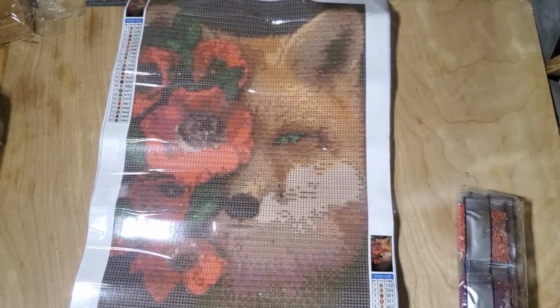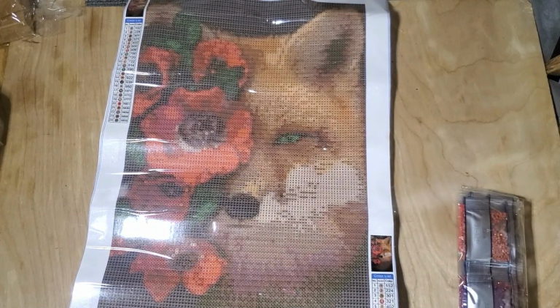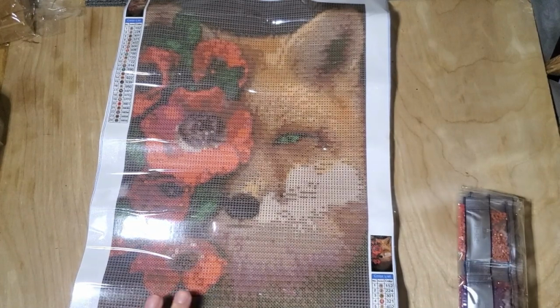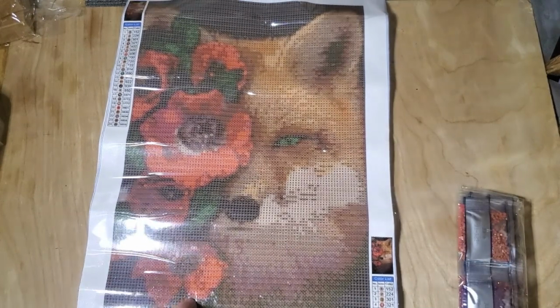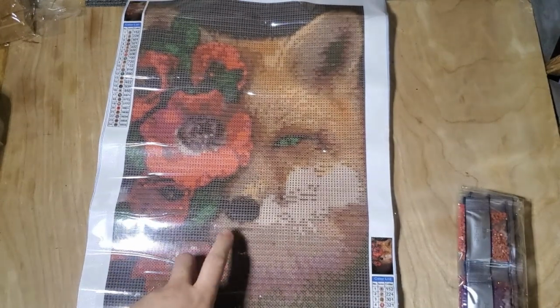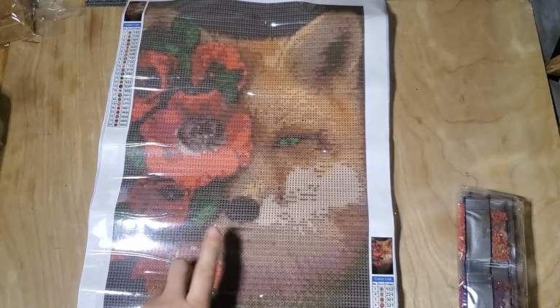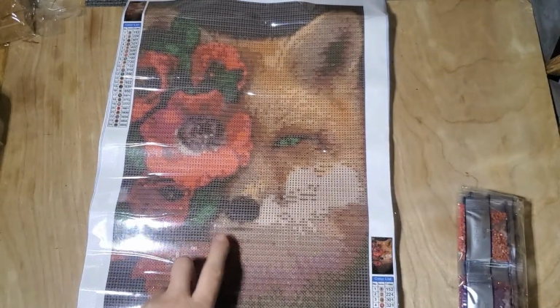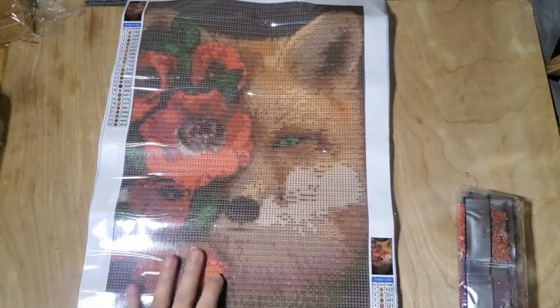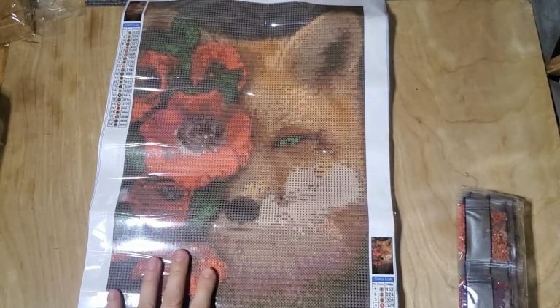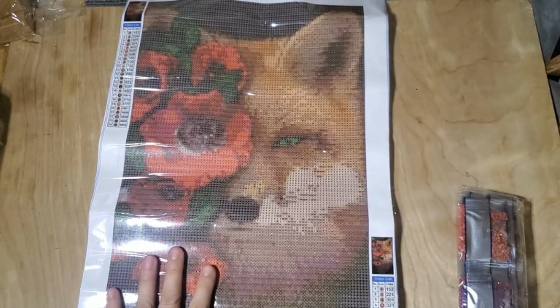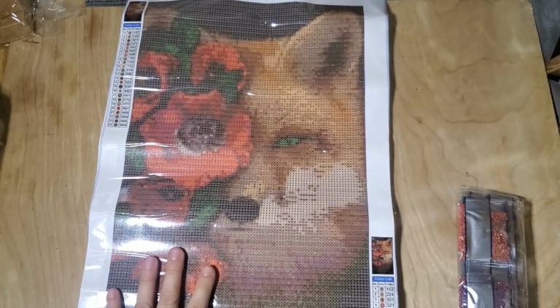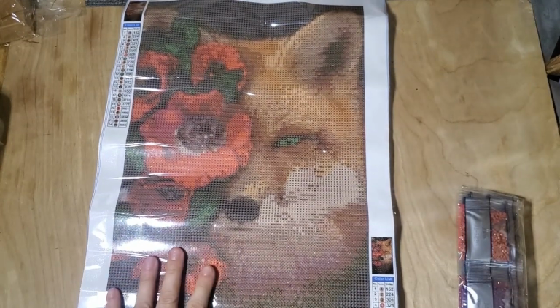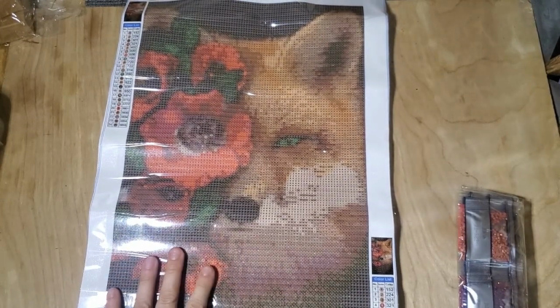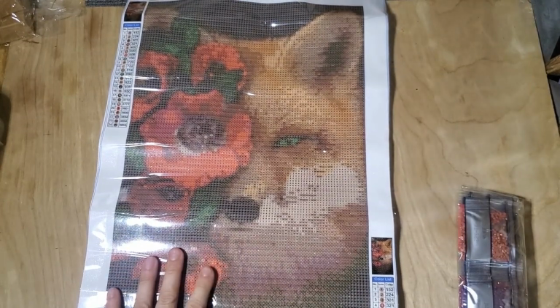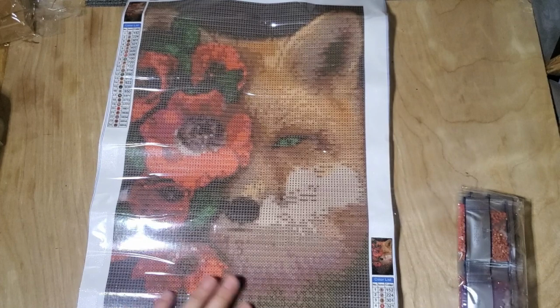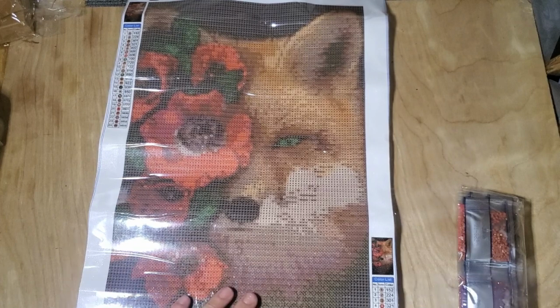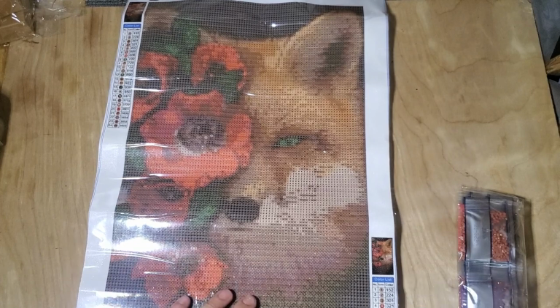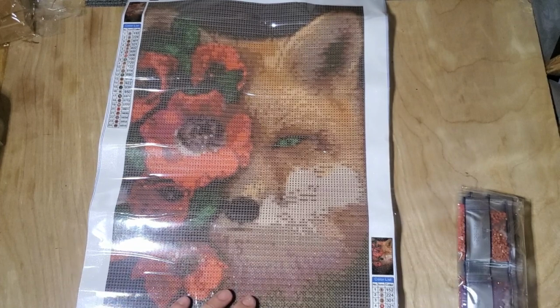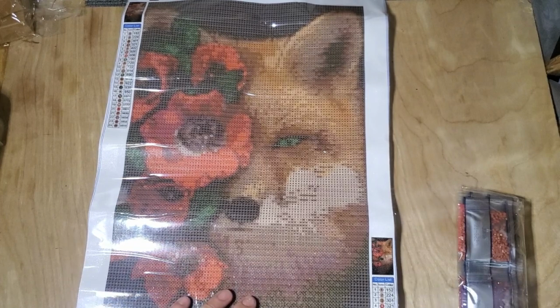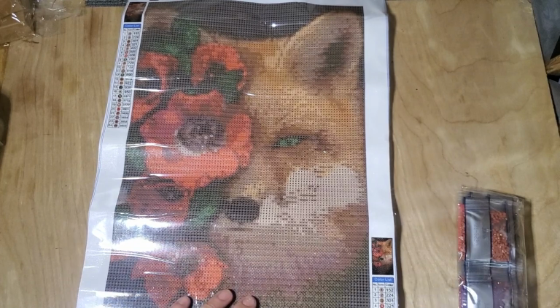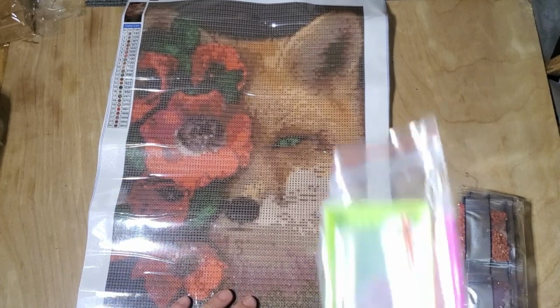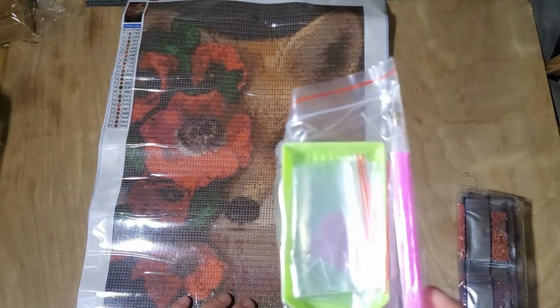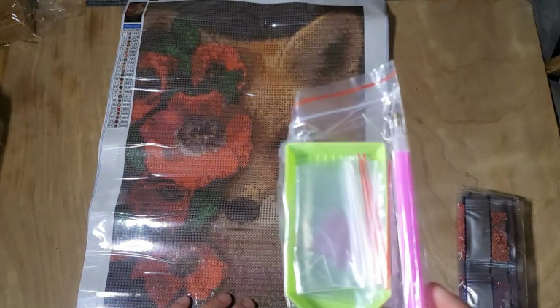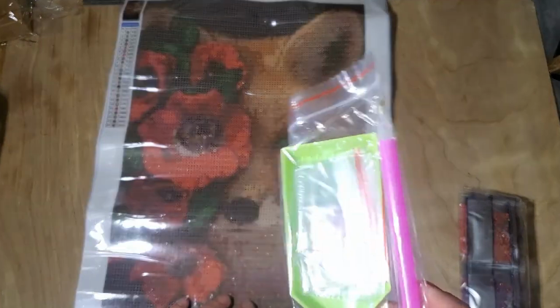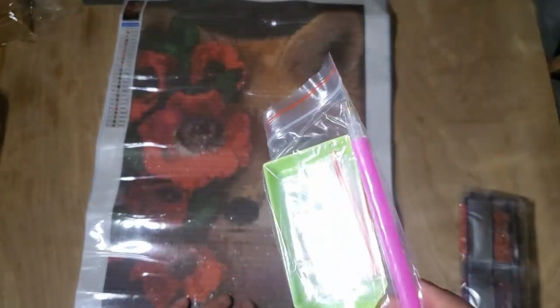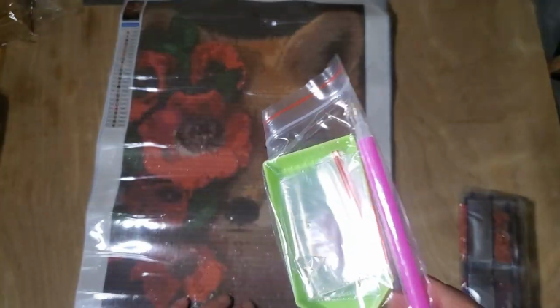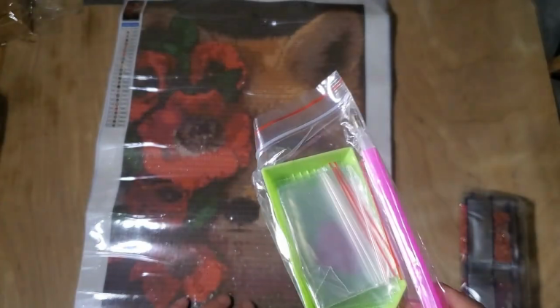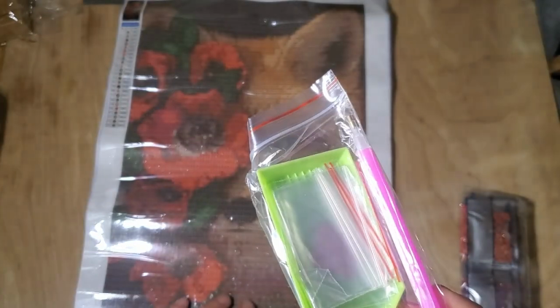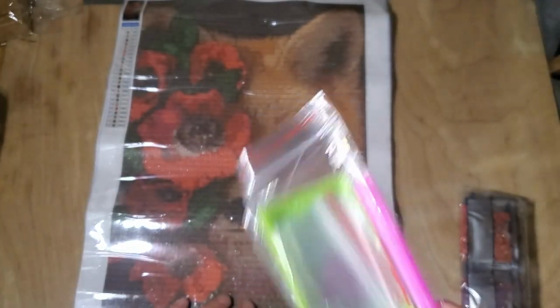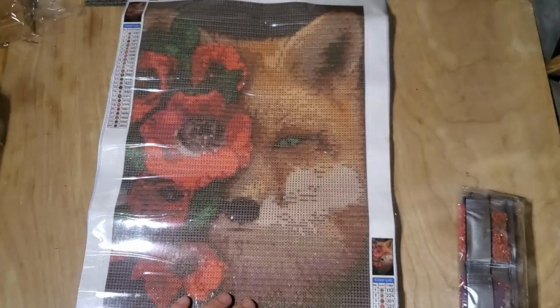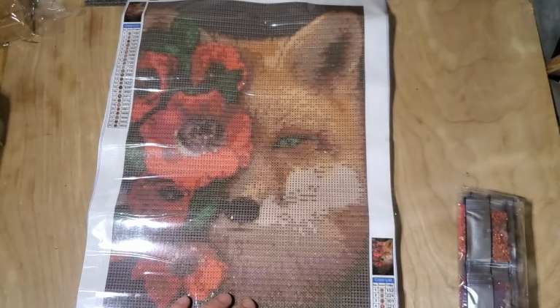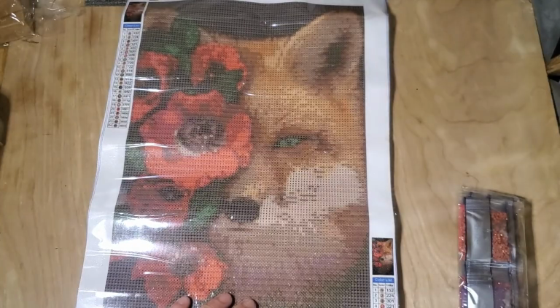I wonder if she got the other one — it was a two-set. There was this one and another animal. I don't remember what the other animal is. I think it was a cat.